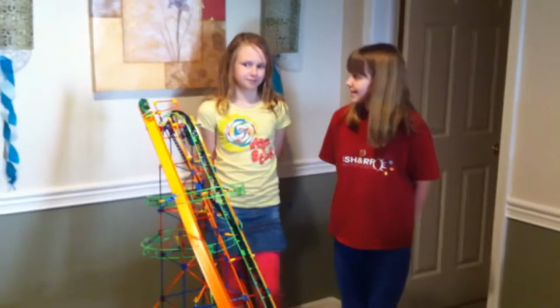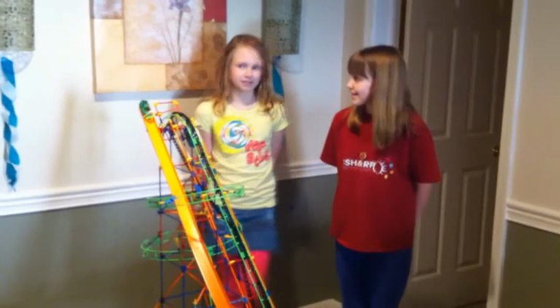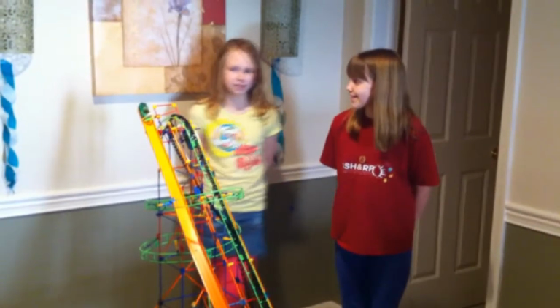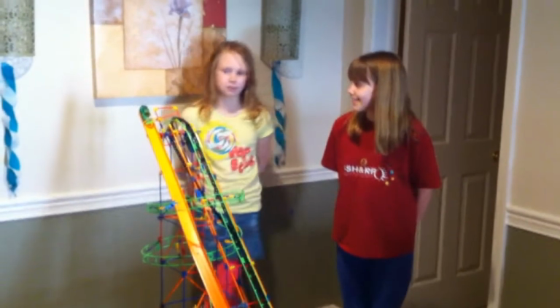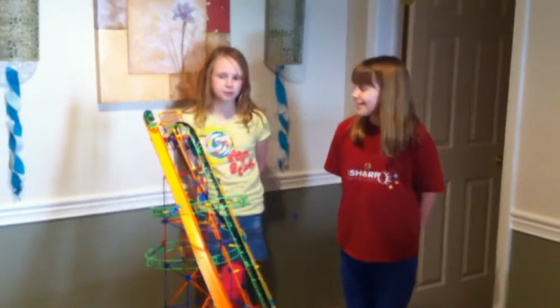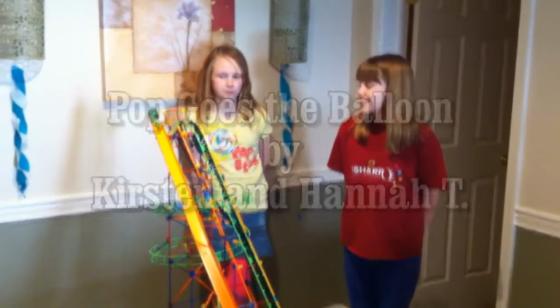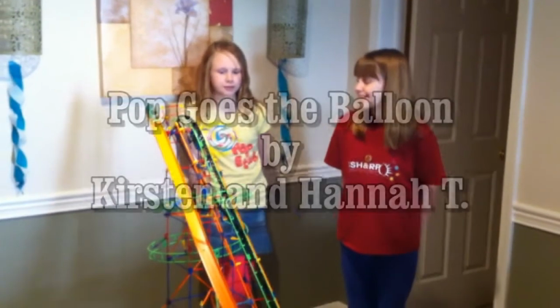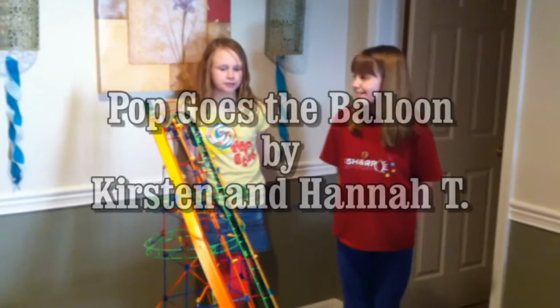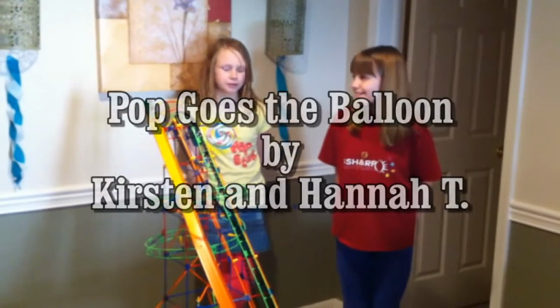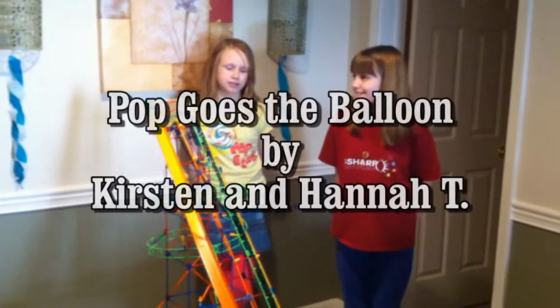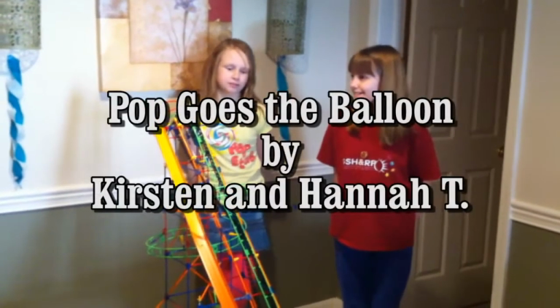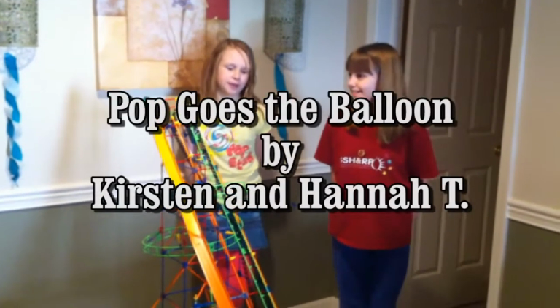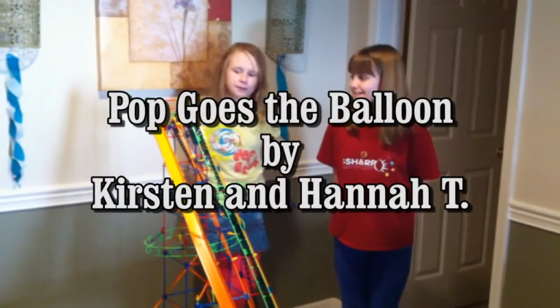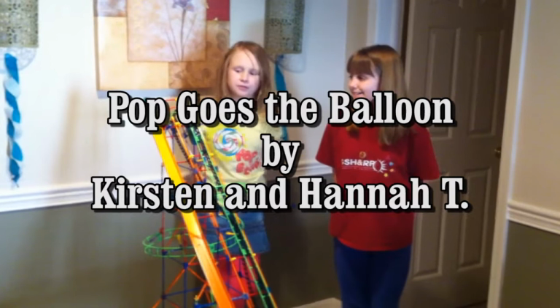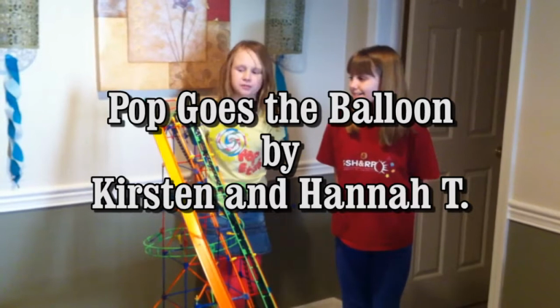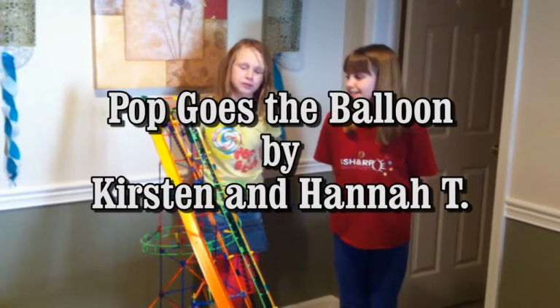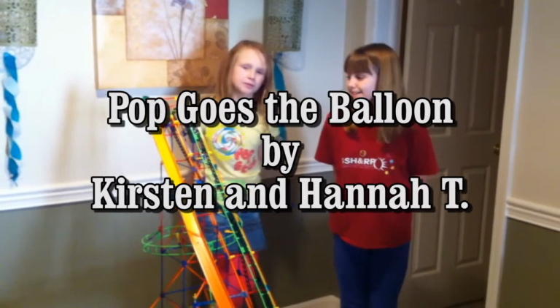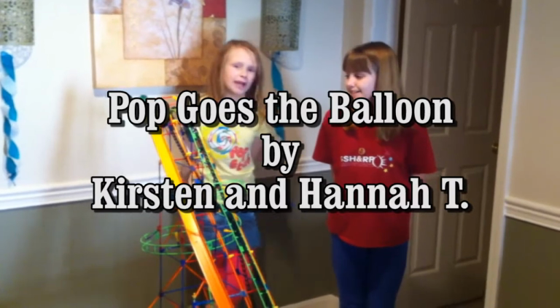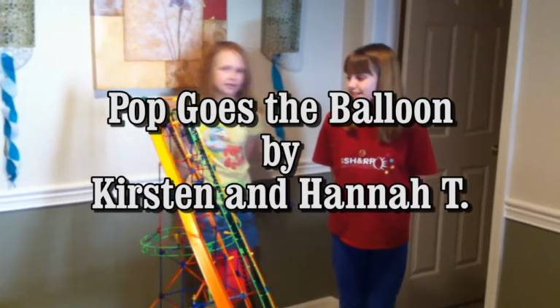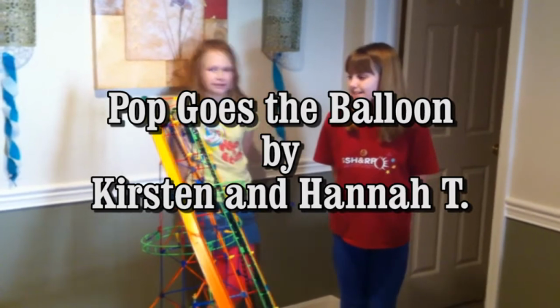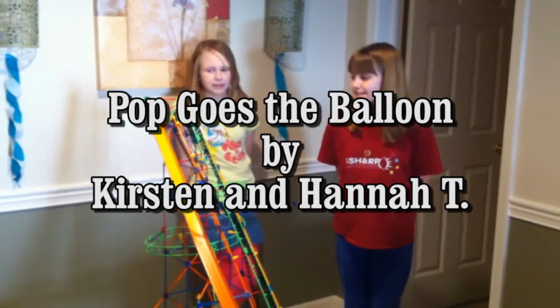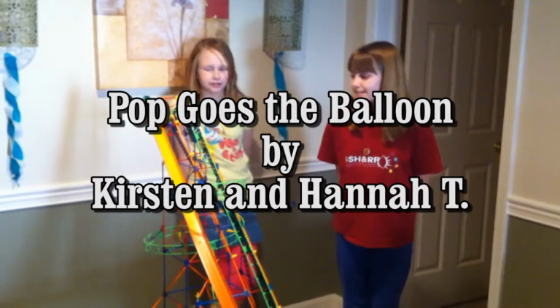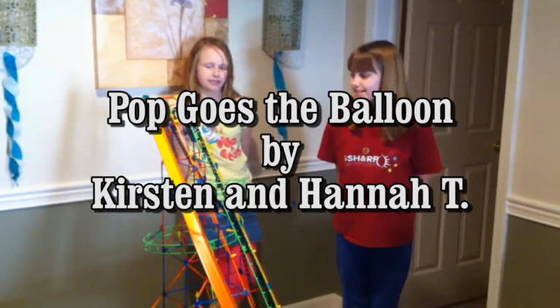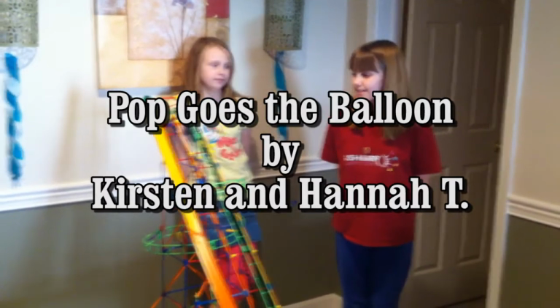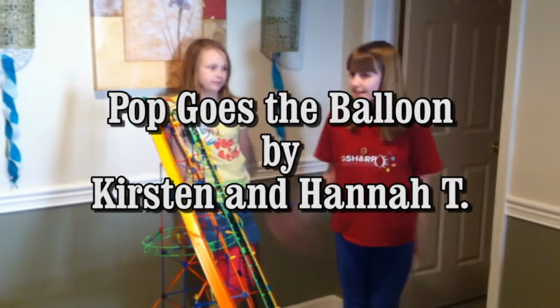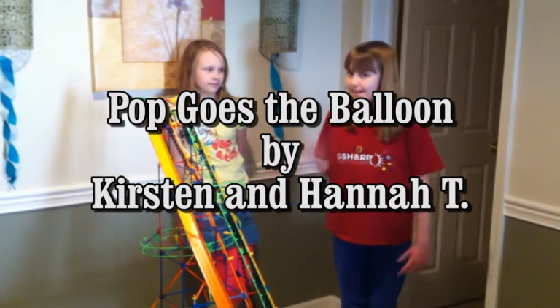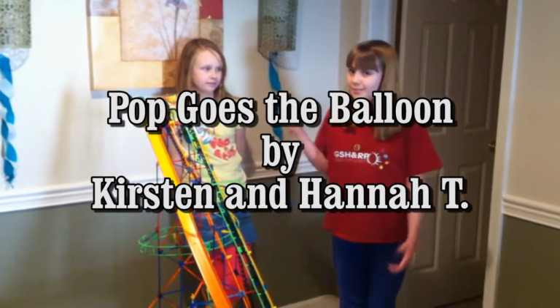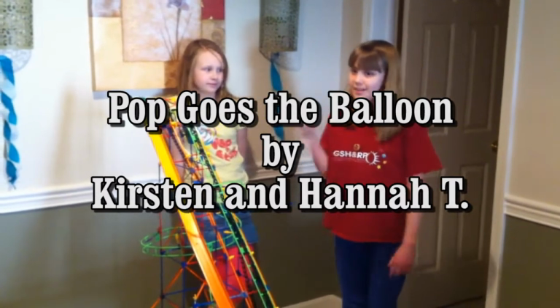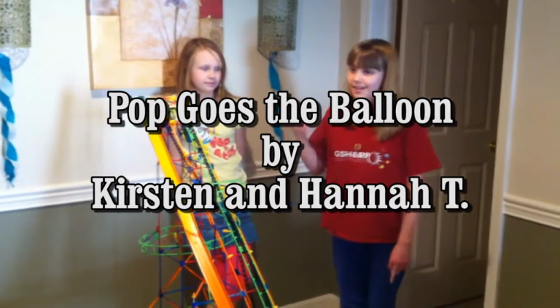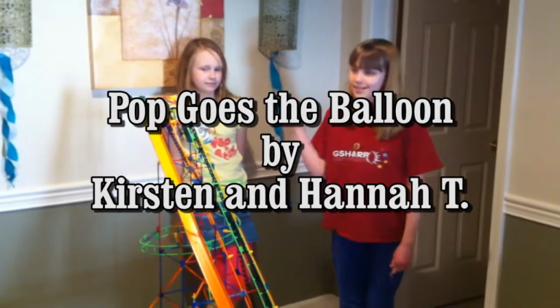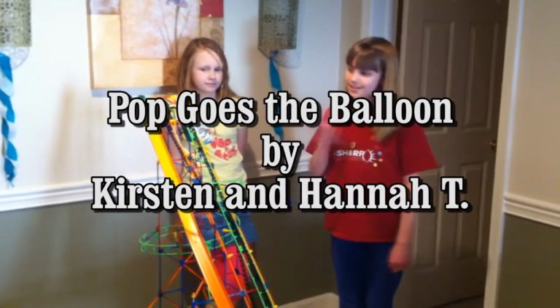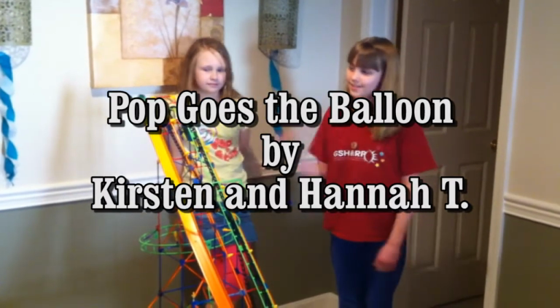This is our Rube Goldberg machine, 'Pop Goes the Balloon,' by Mimi, Kirsten, and me, Hannah T.